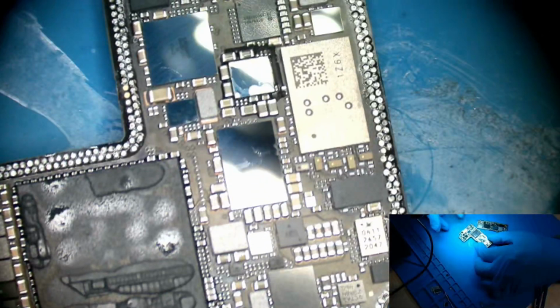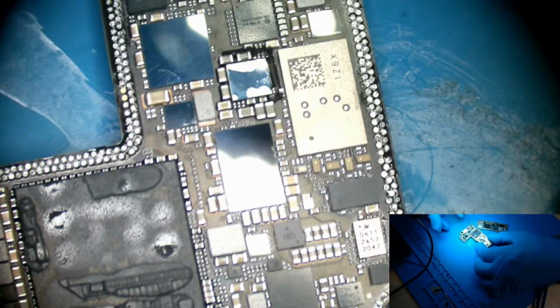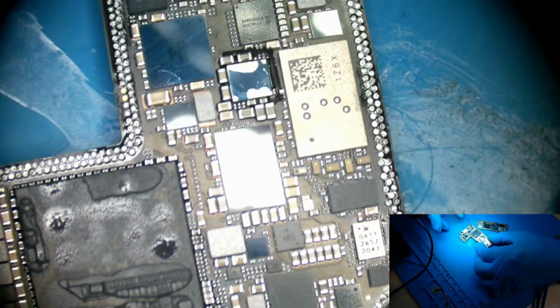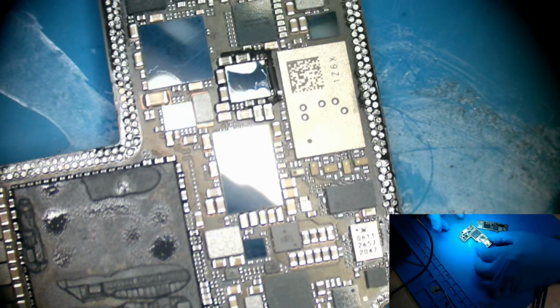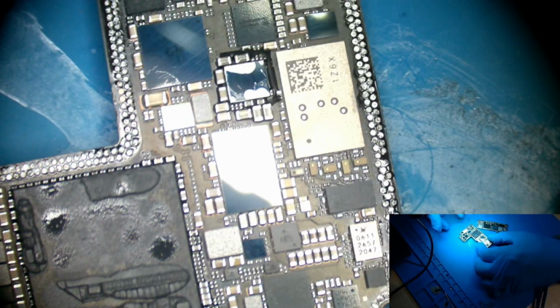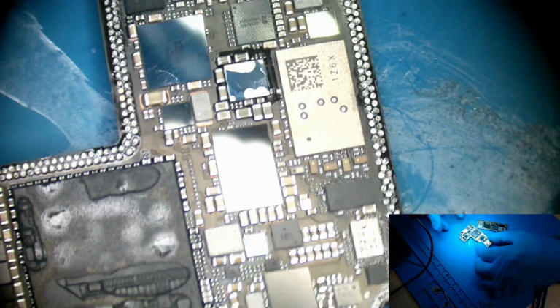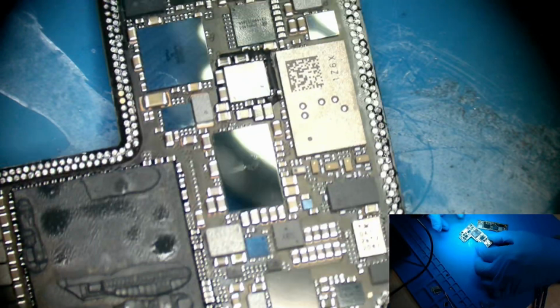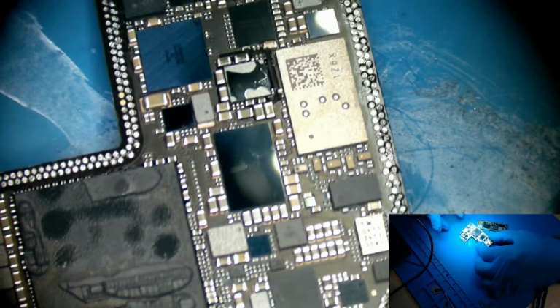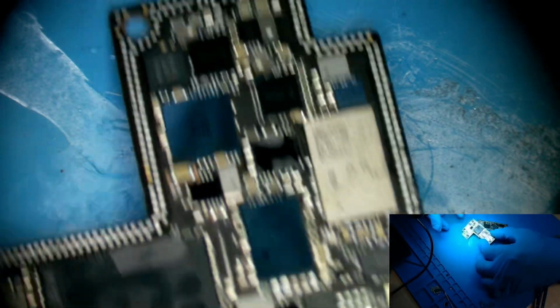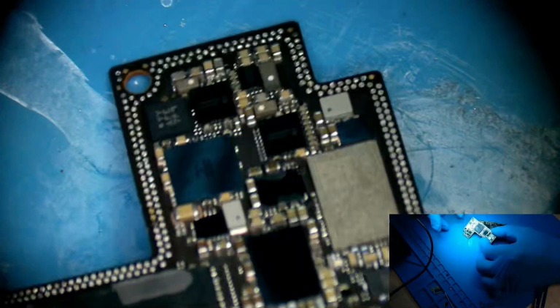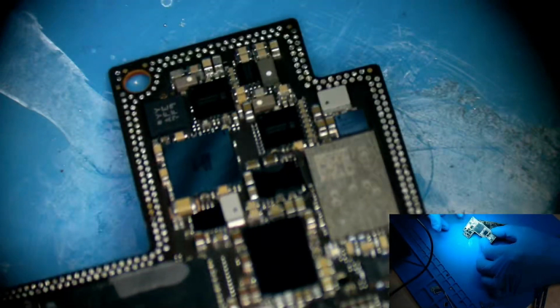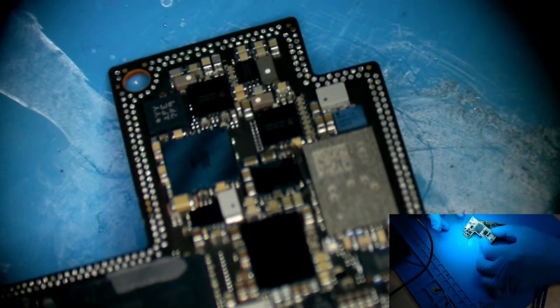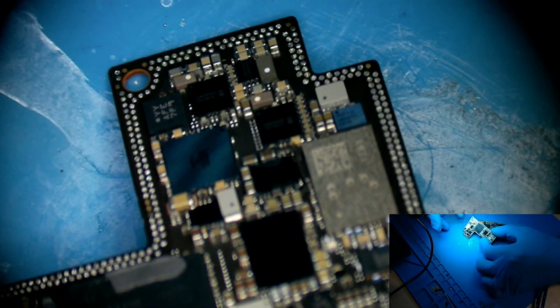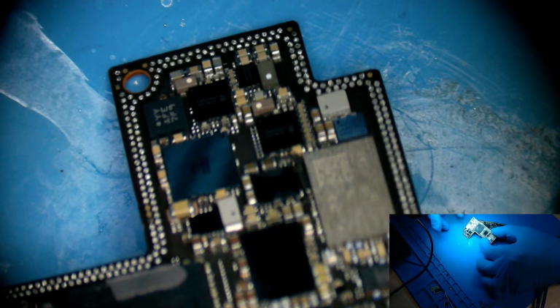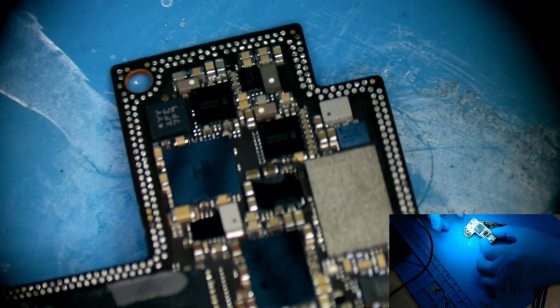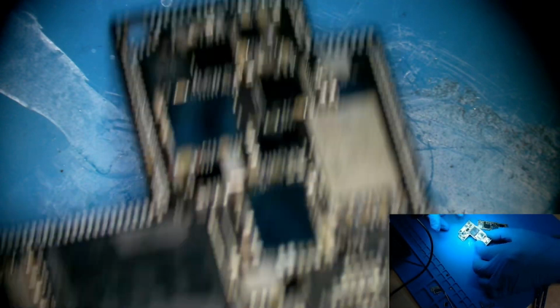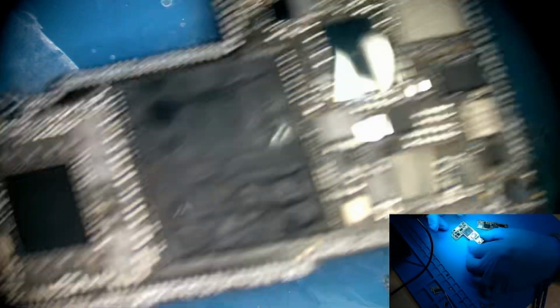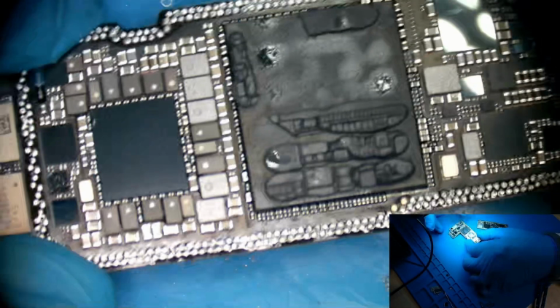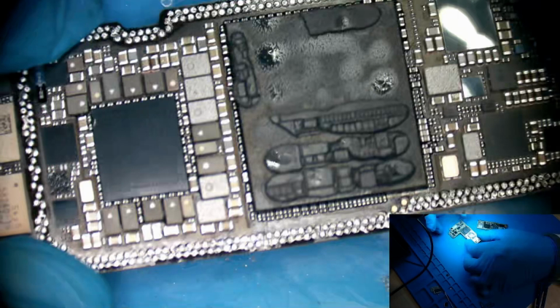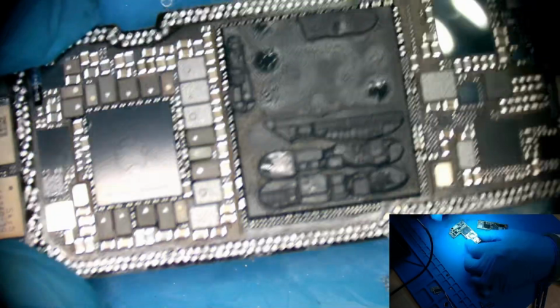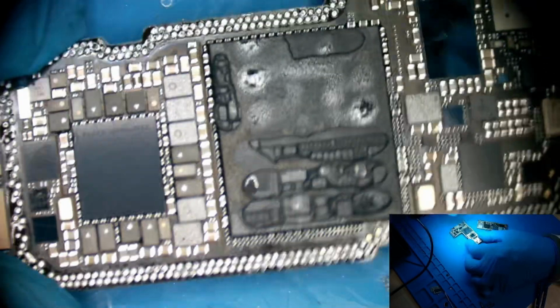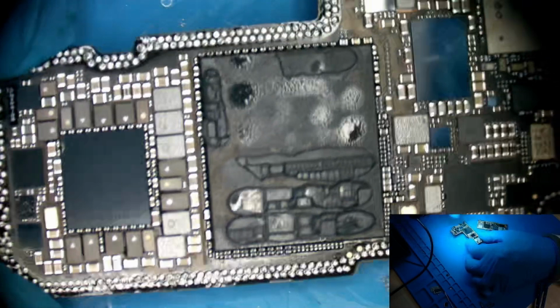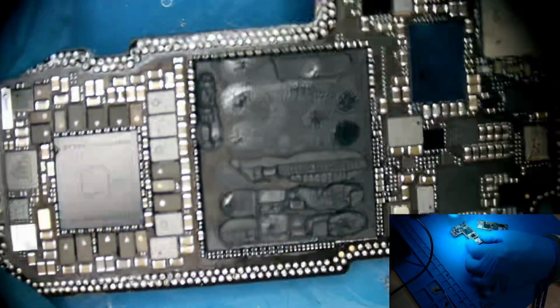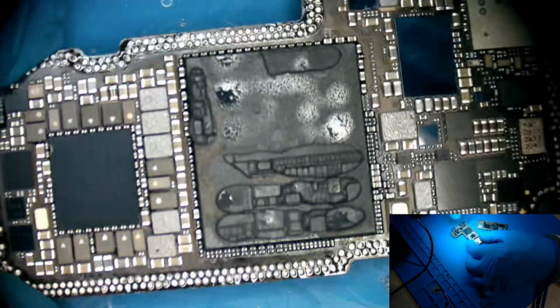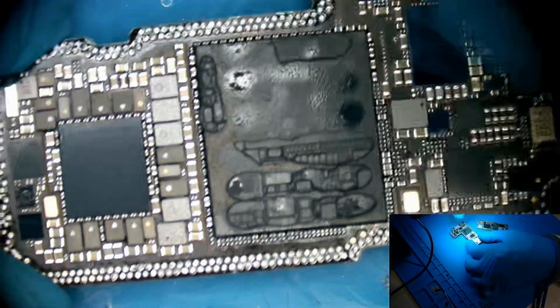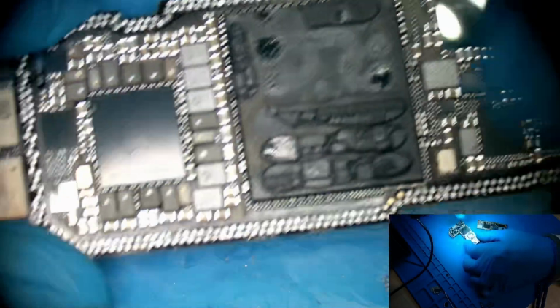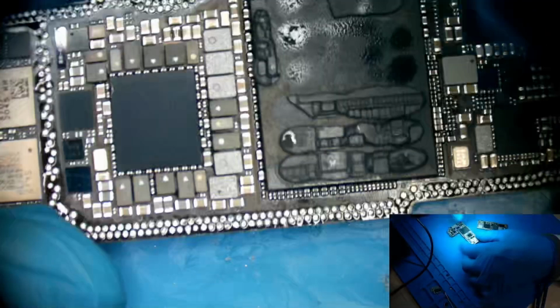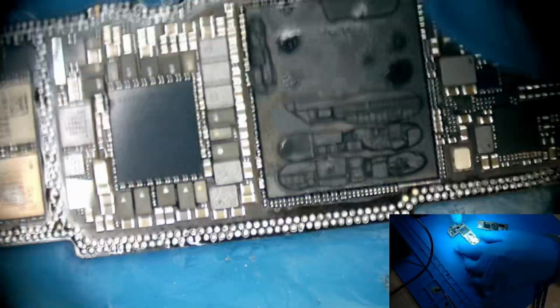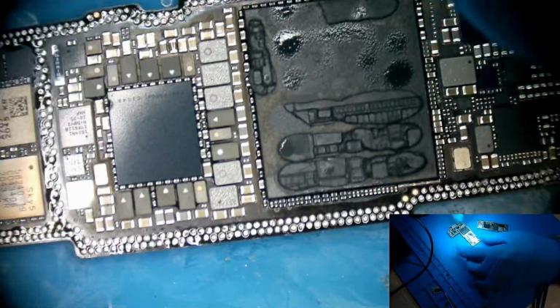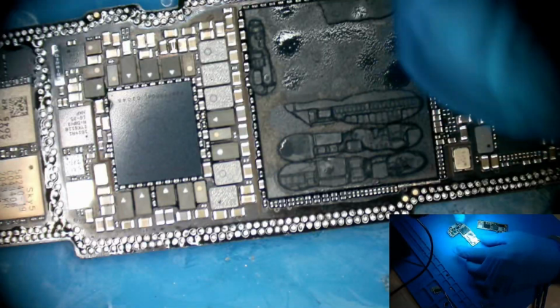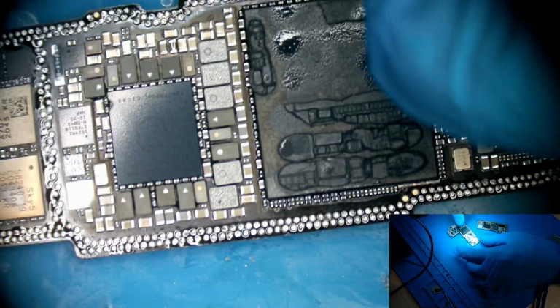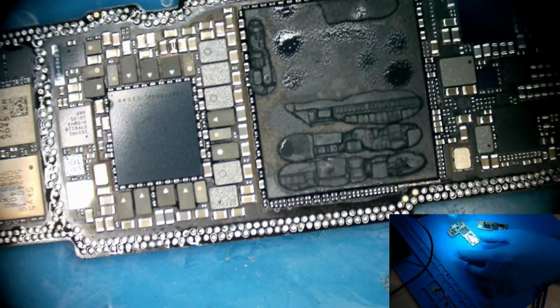Everything seems all right, but it may not be all right with the CPU.